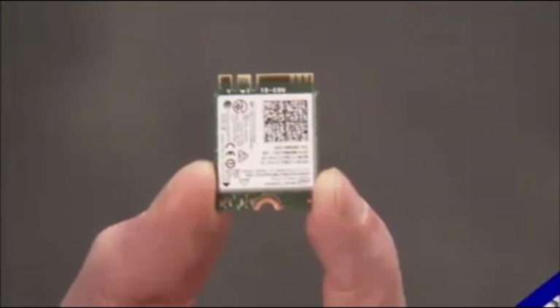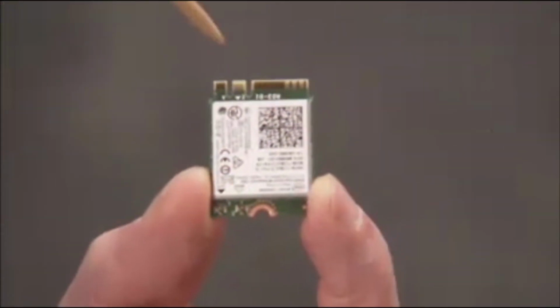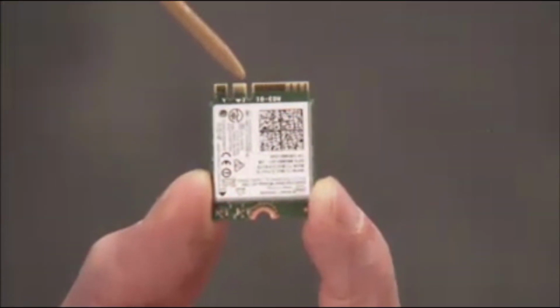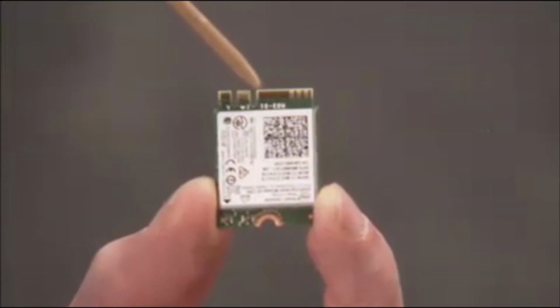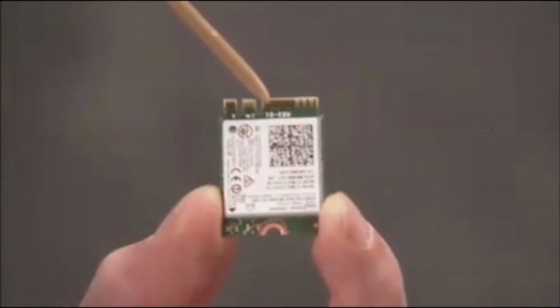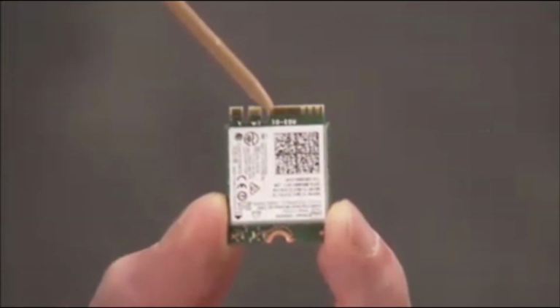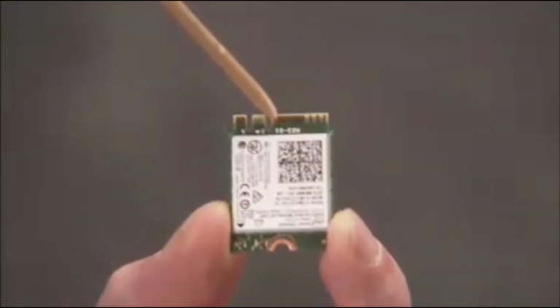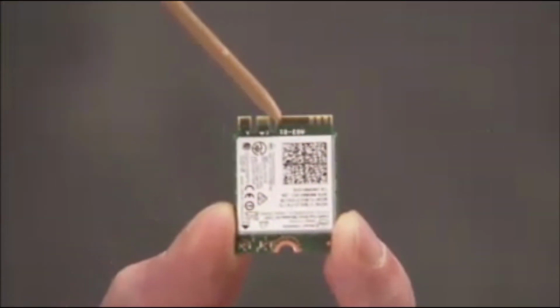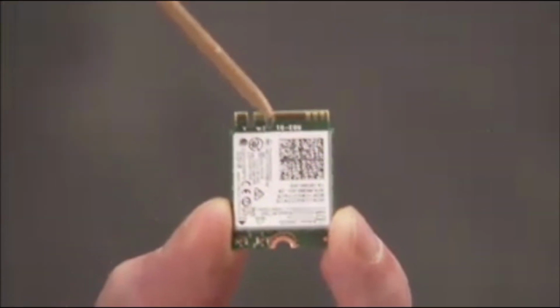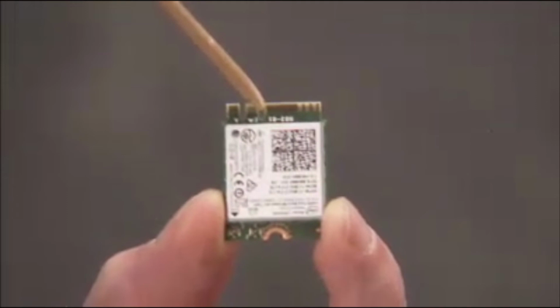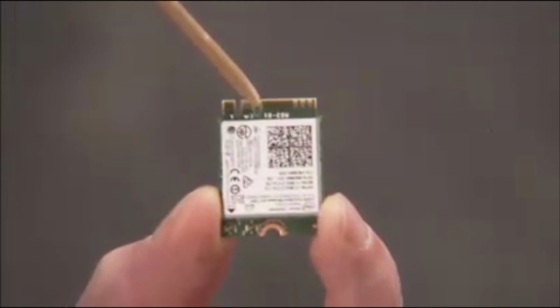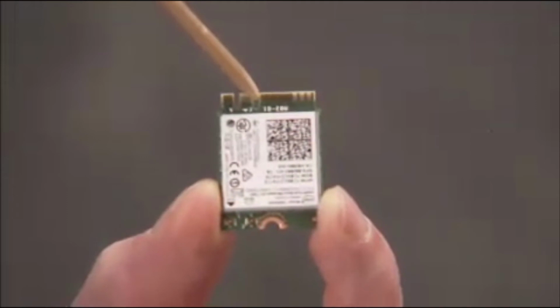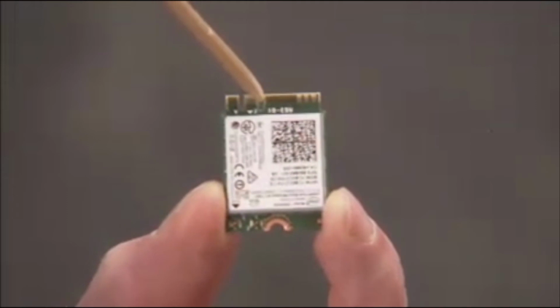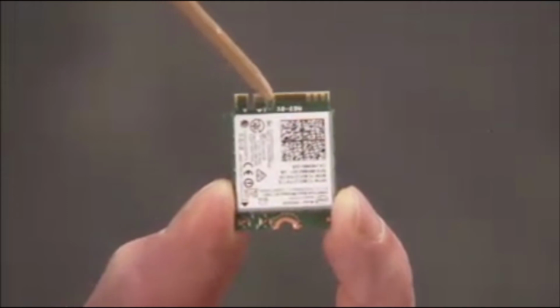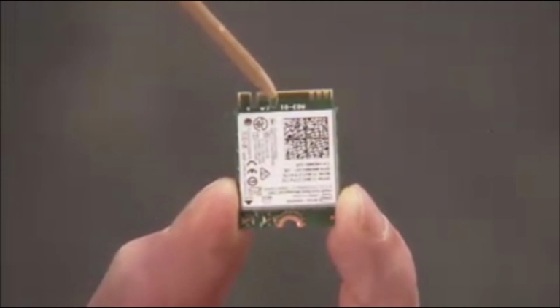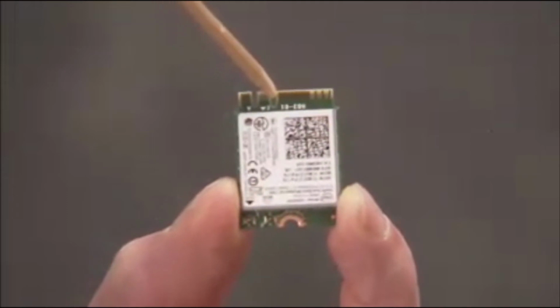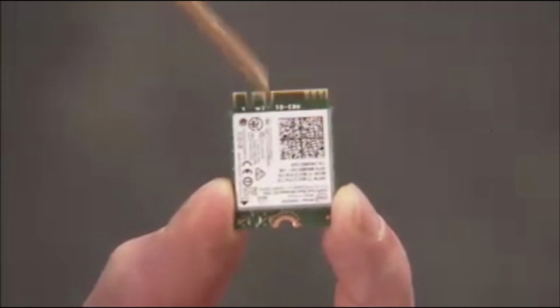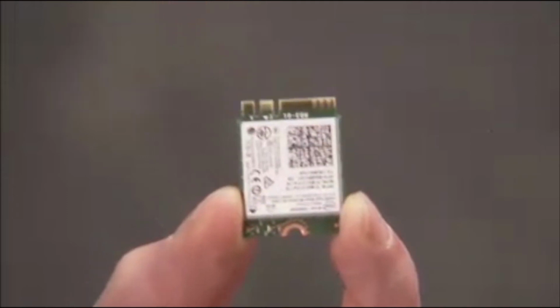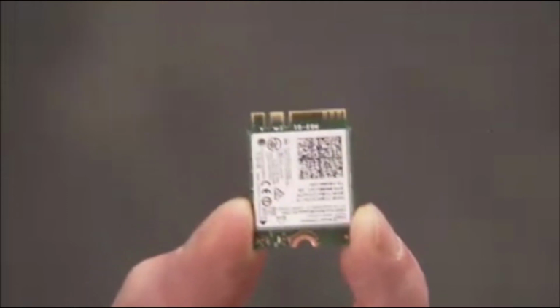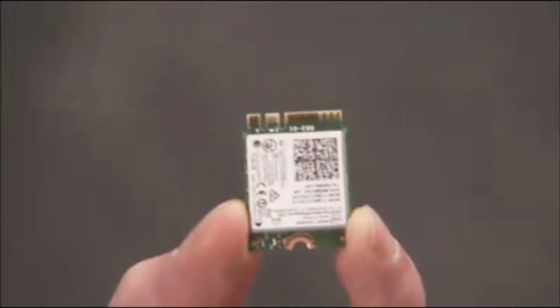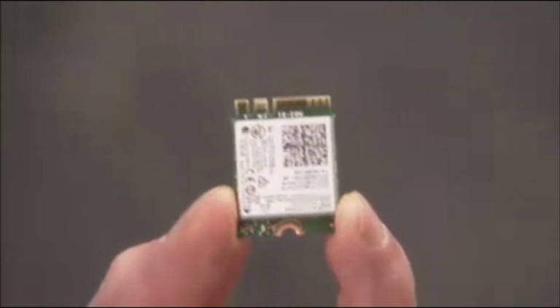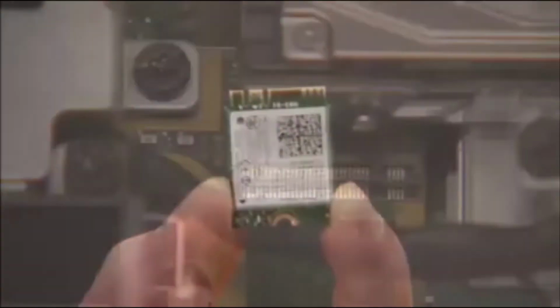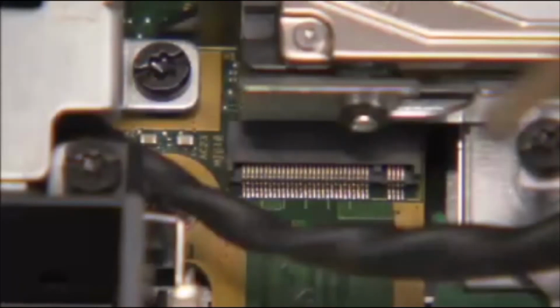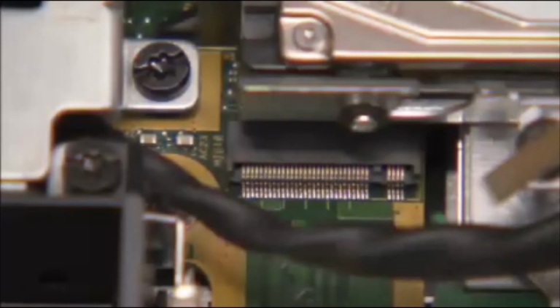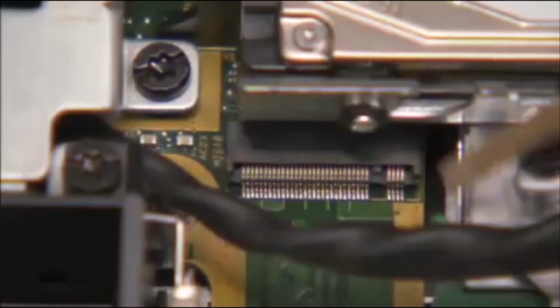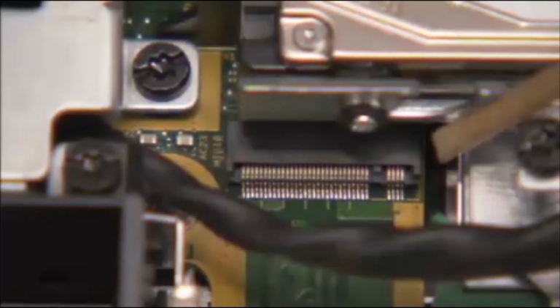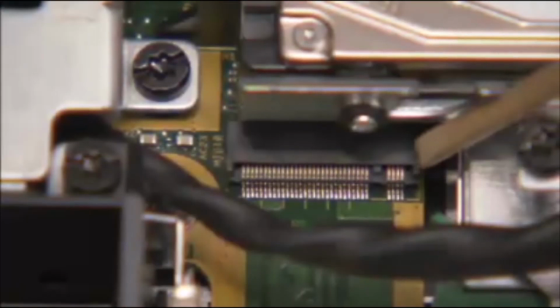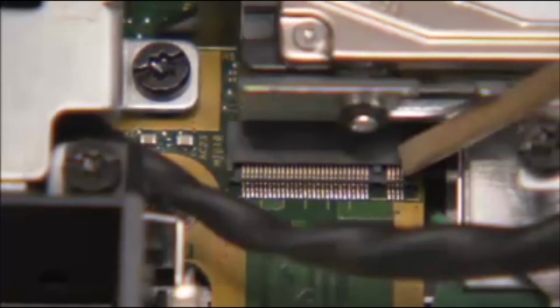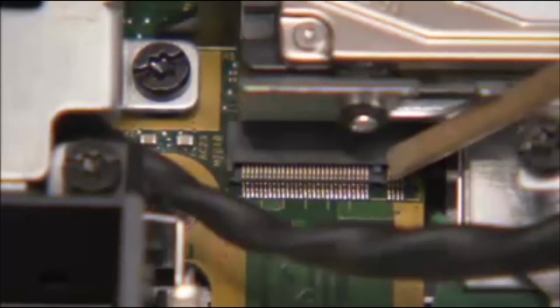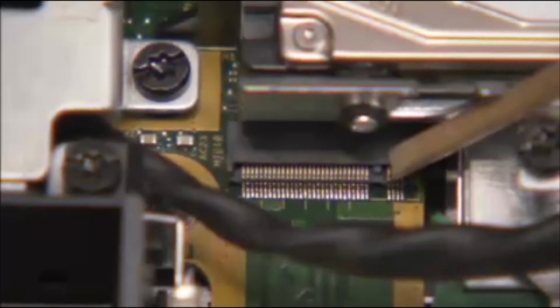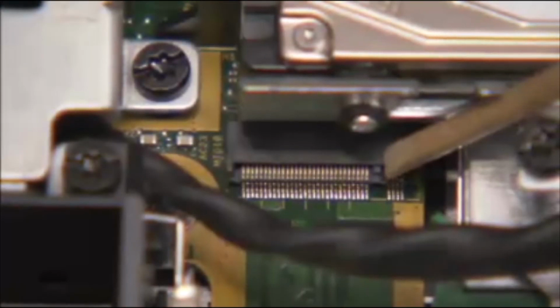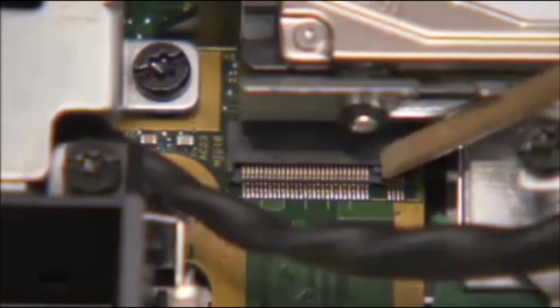The M.2 drive has a notch offset from the center that aligns over a key in its motherboard socket.